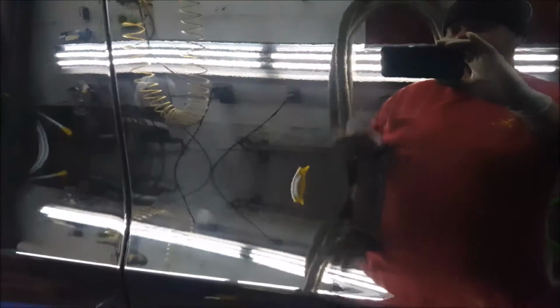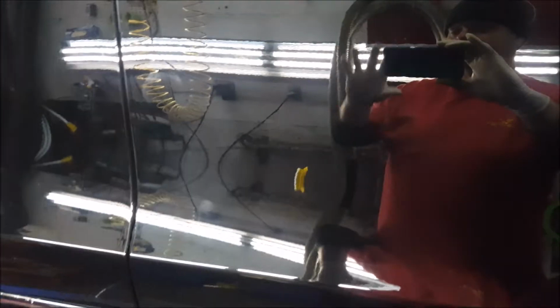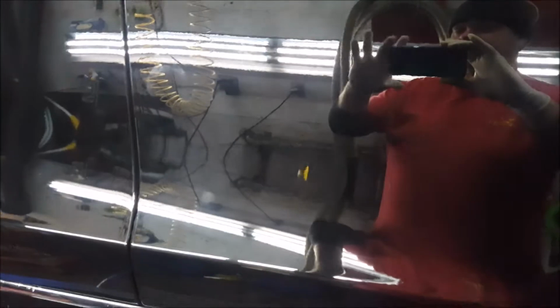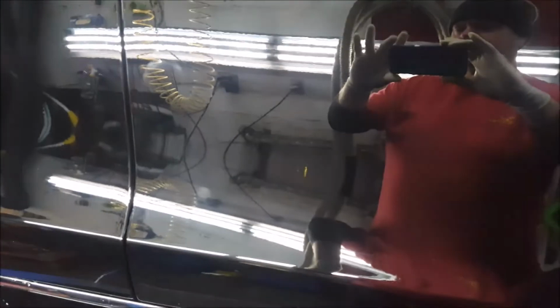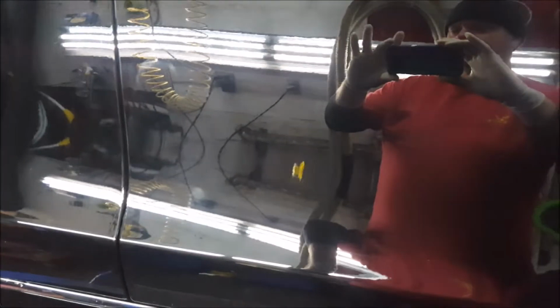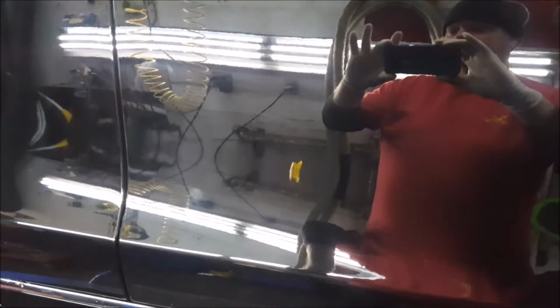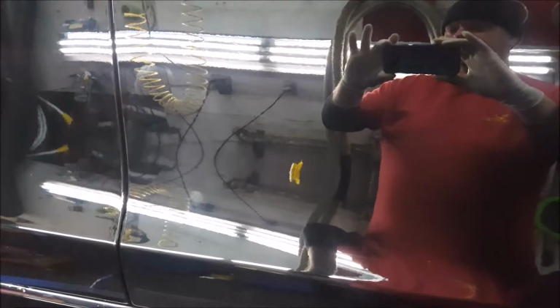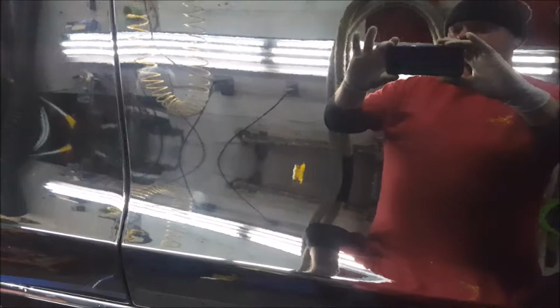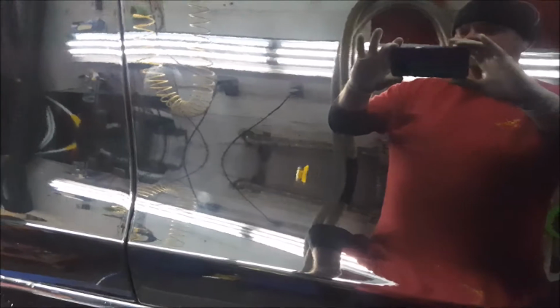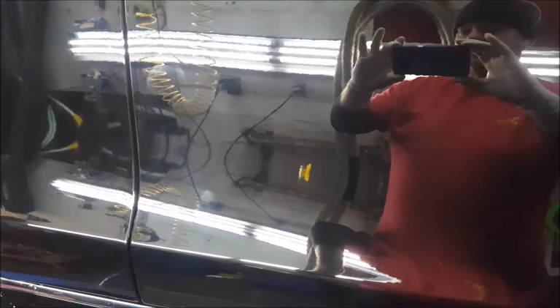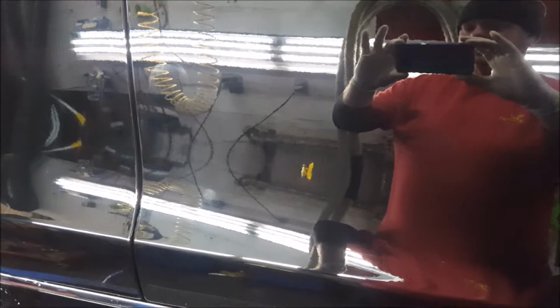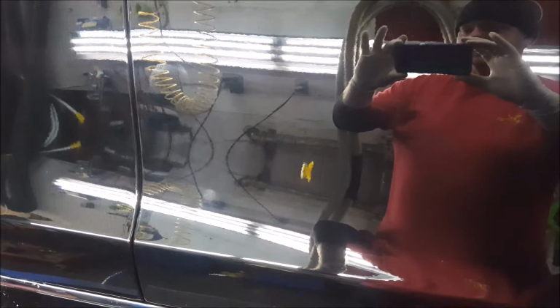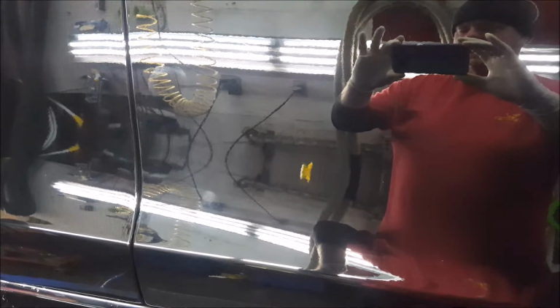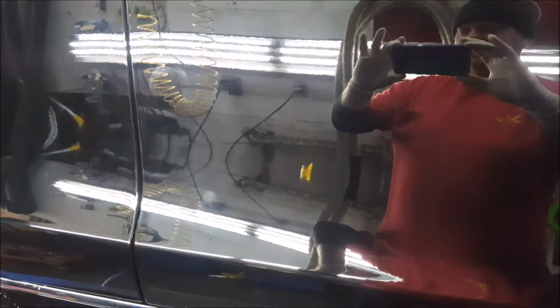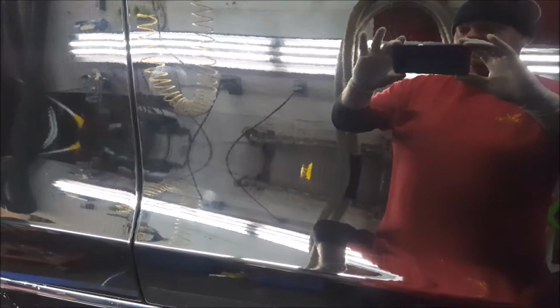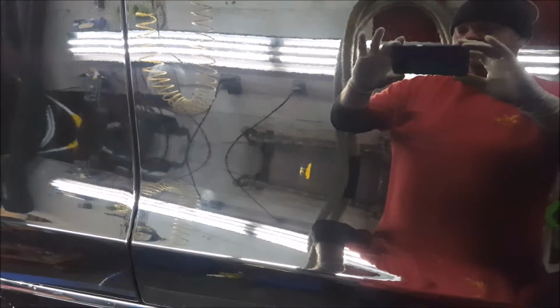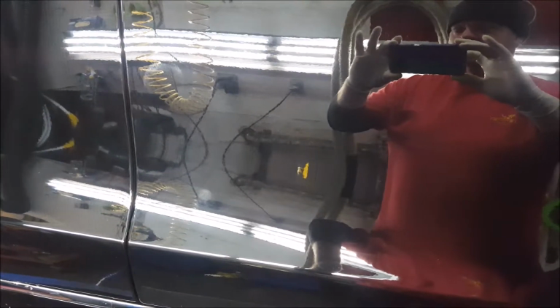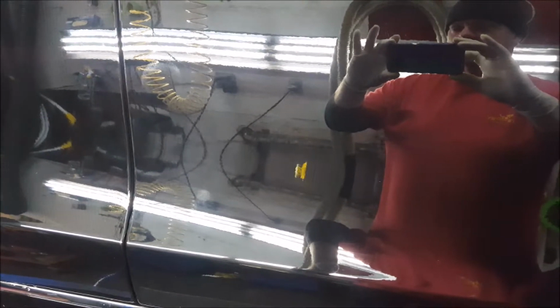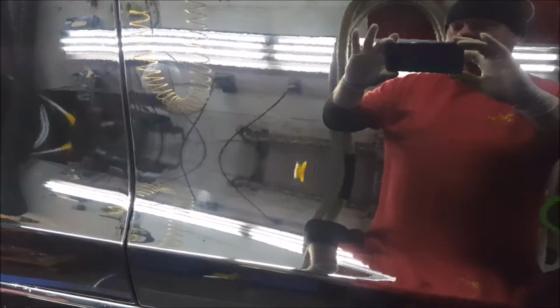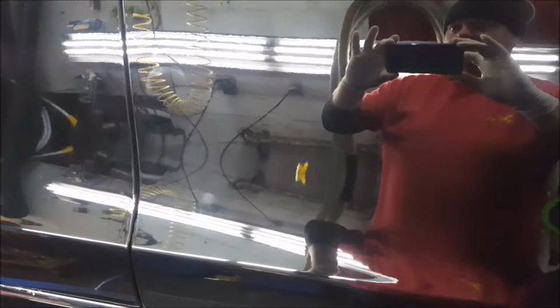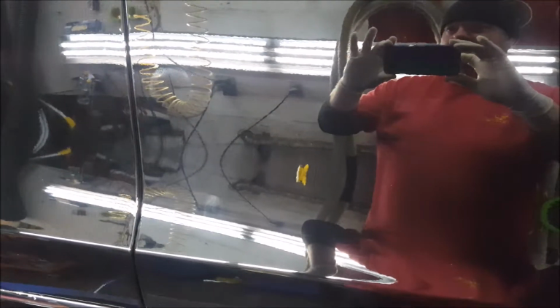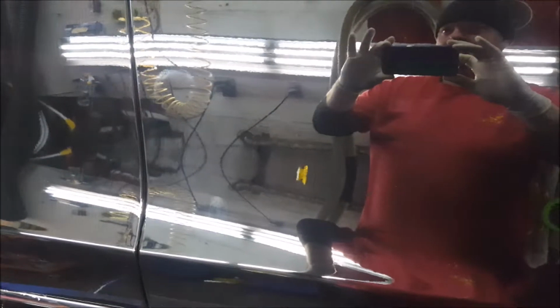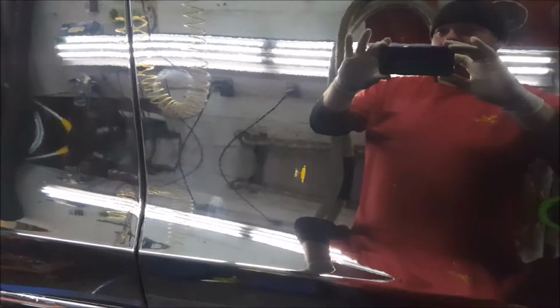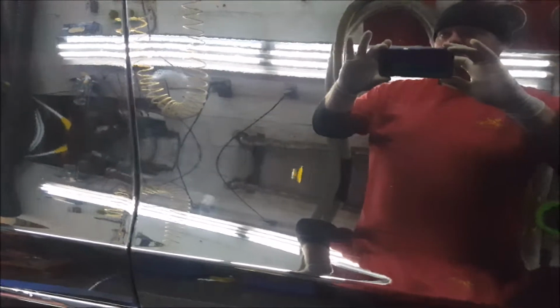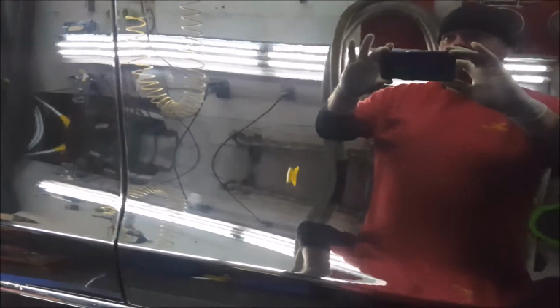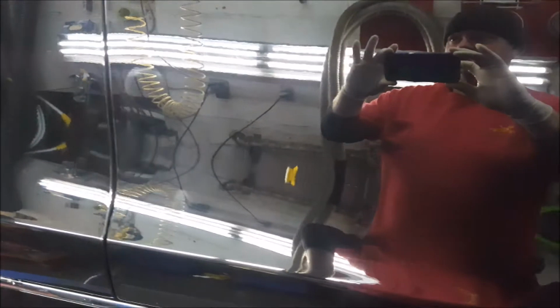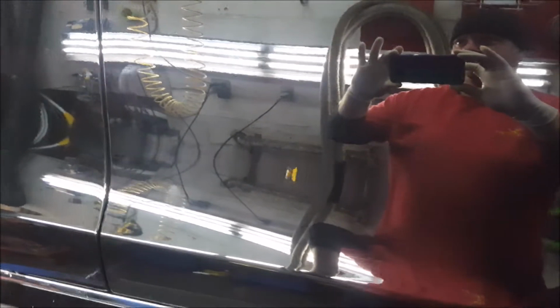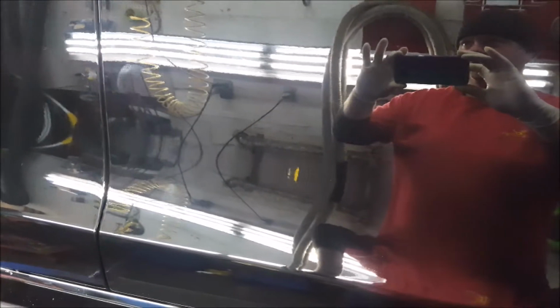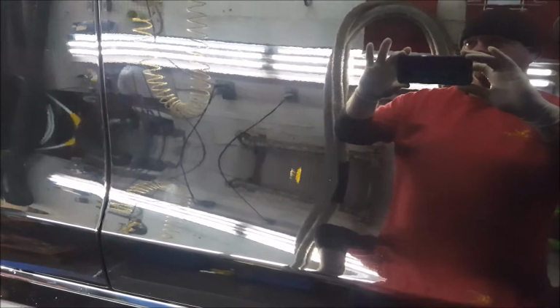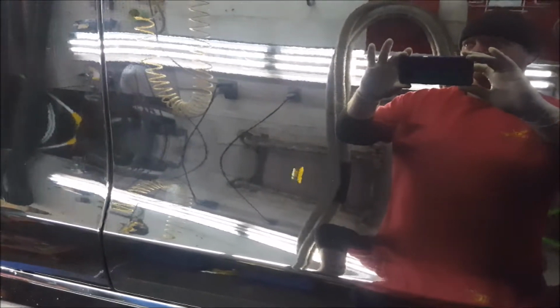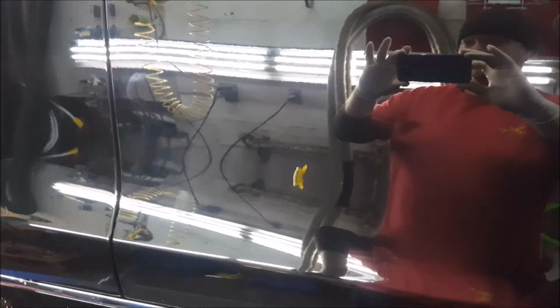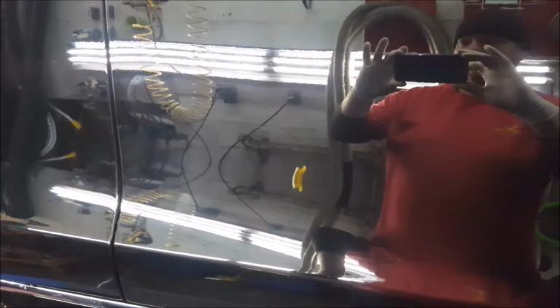So we're going to do some polishing on this and correct that out of there before we put the OptiCoat Pro Plus on.